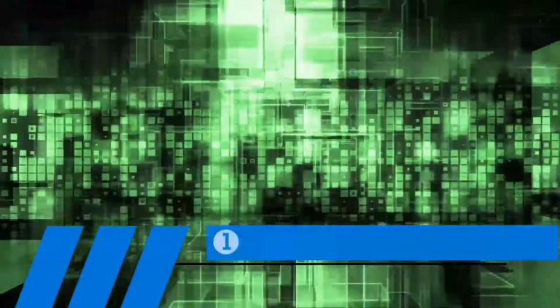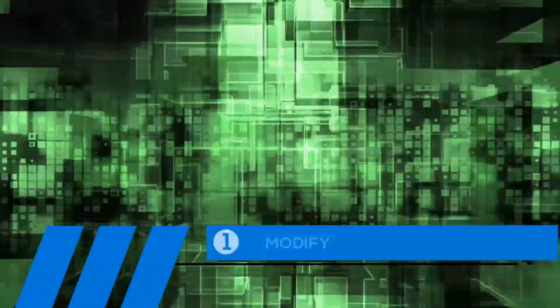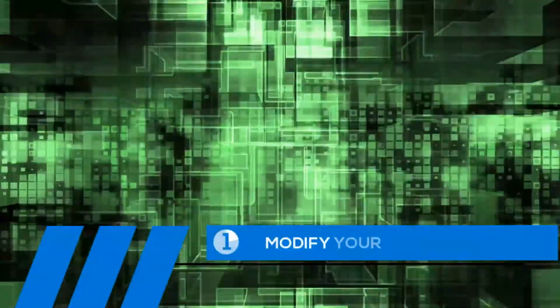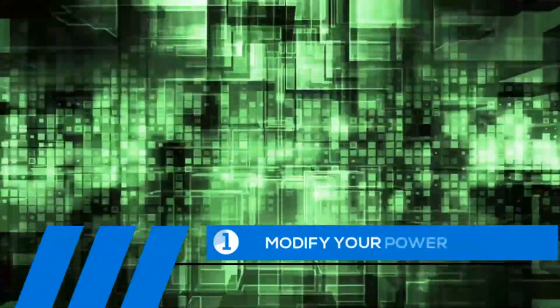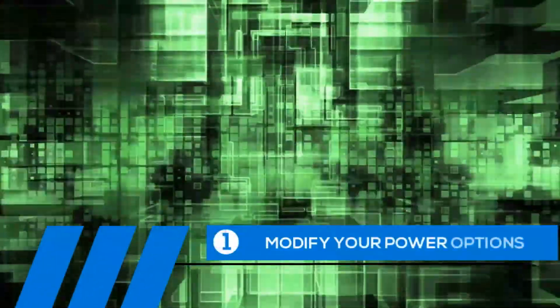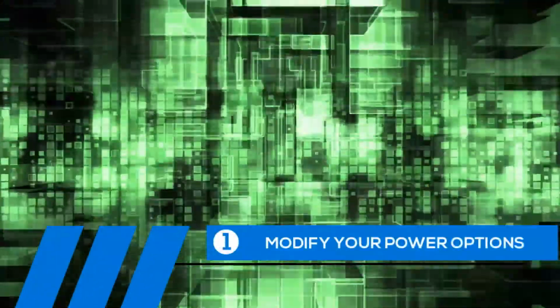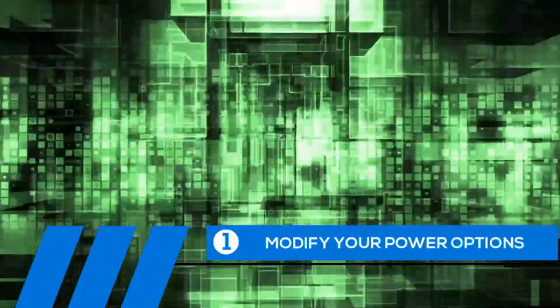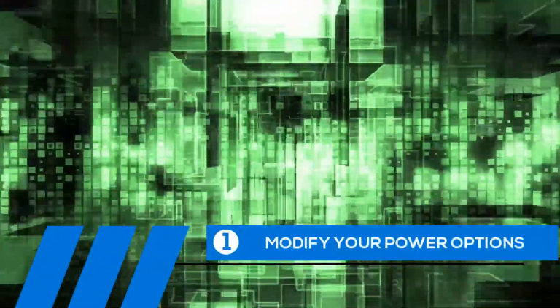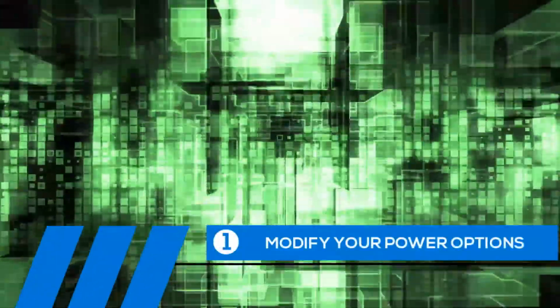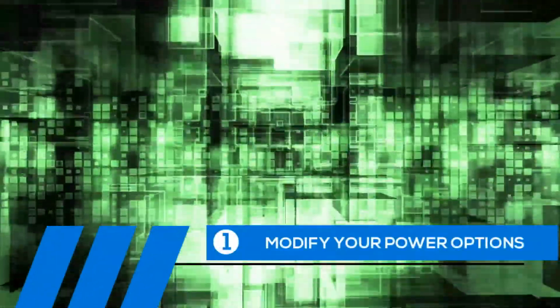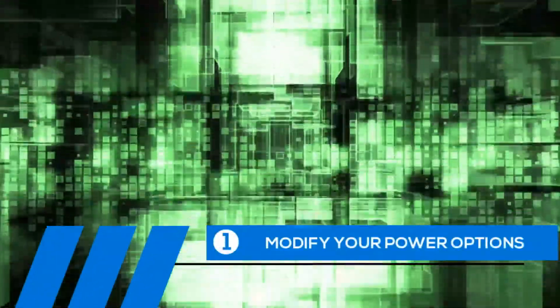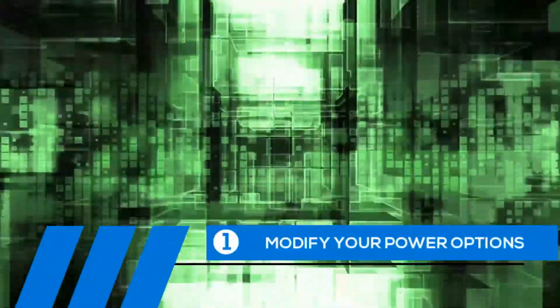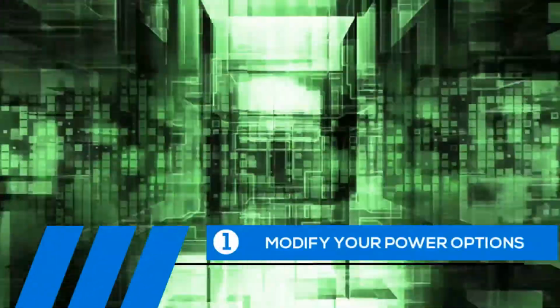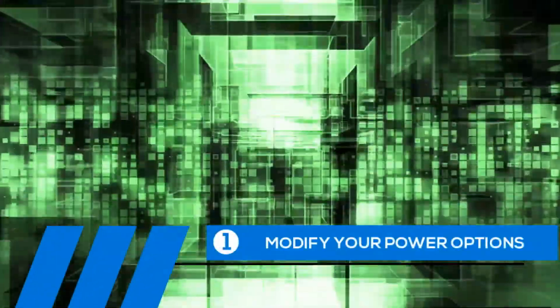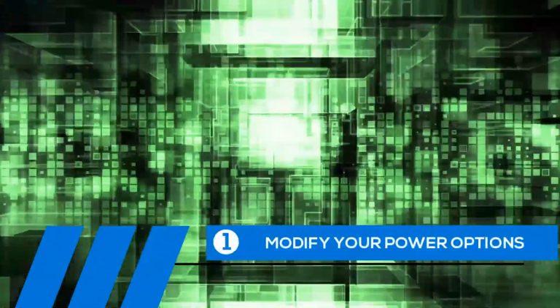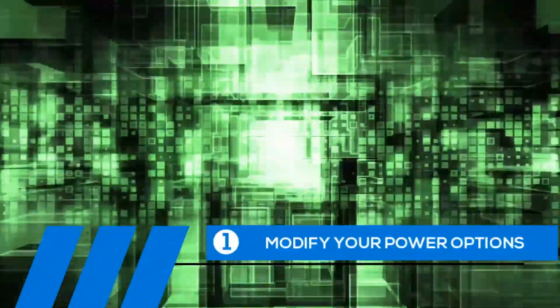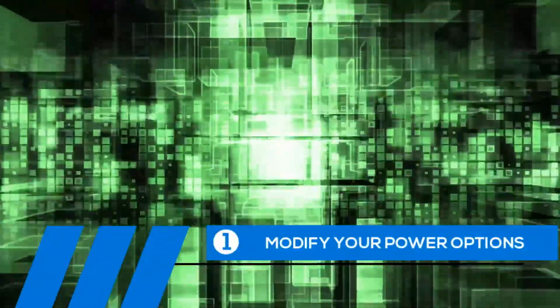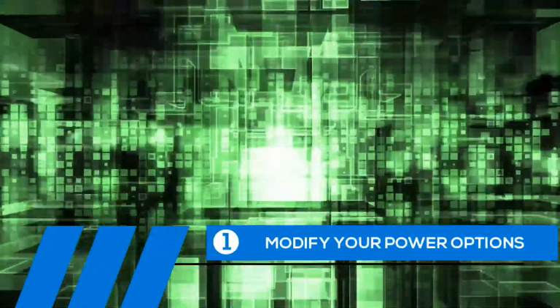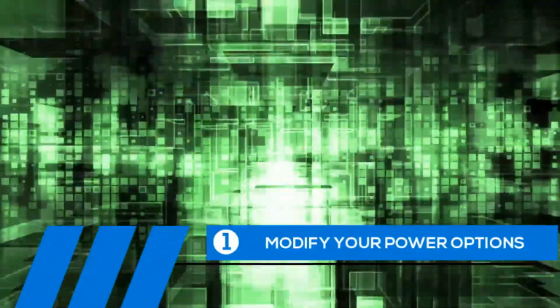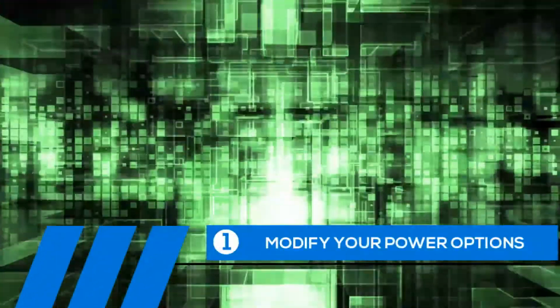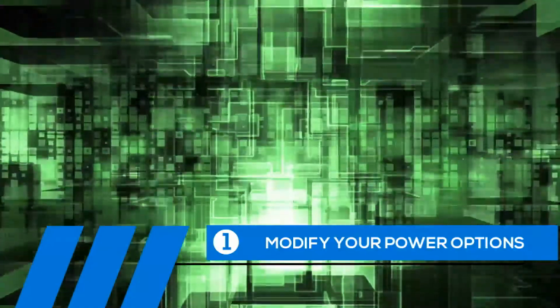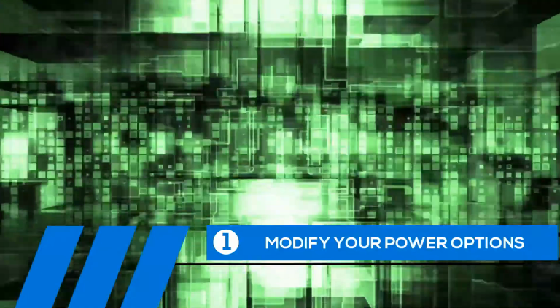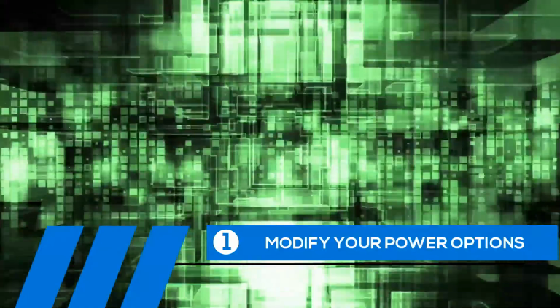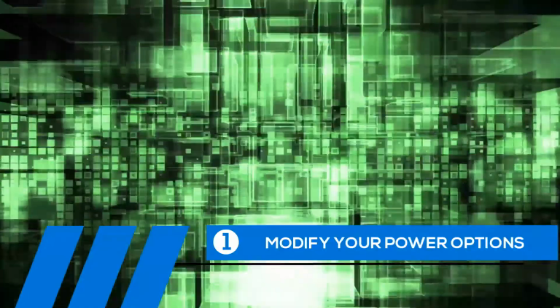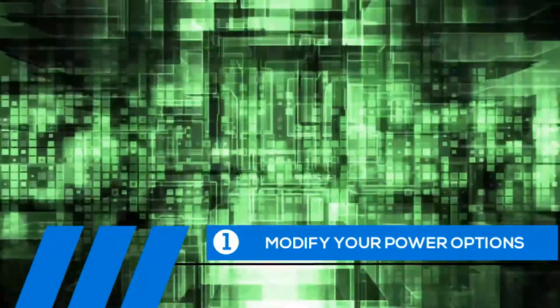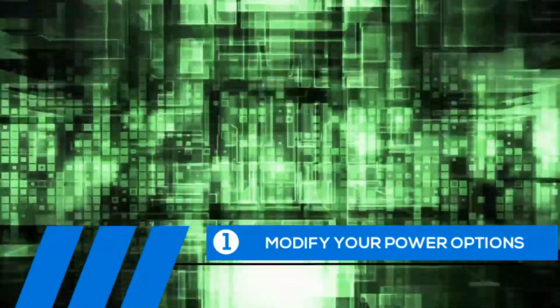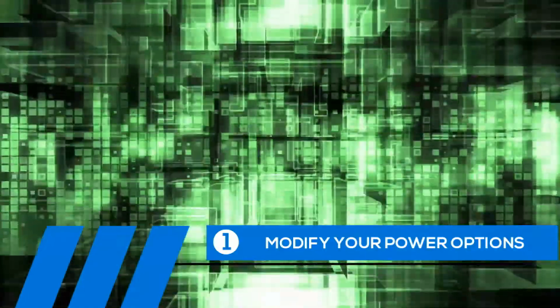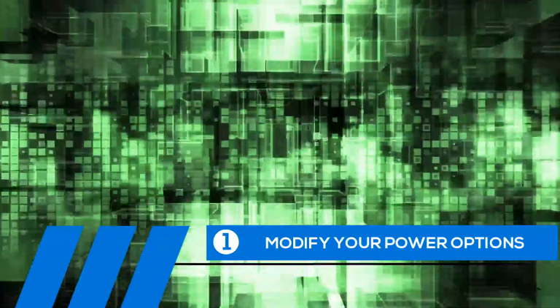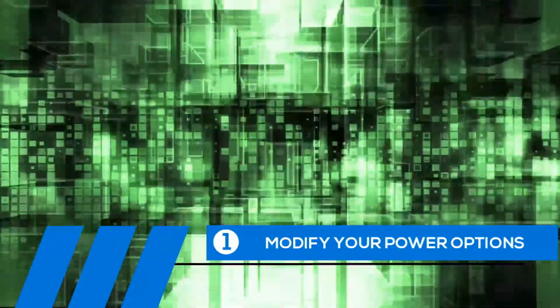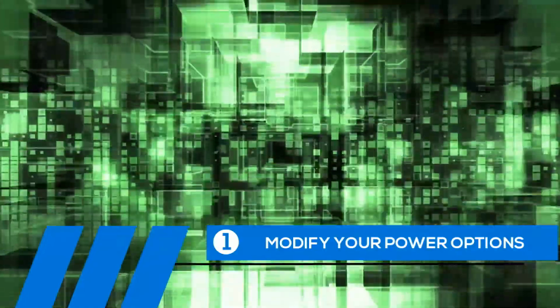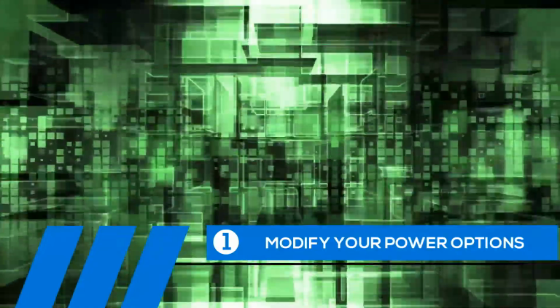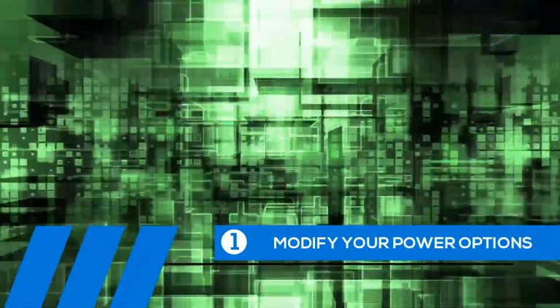Tip number 1: Modify your power options. Some of the default settings can cause your entire computer to freeze up. Let's change them now.